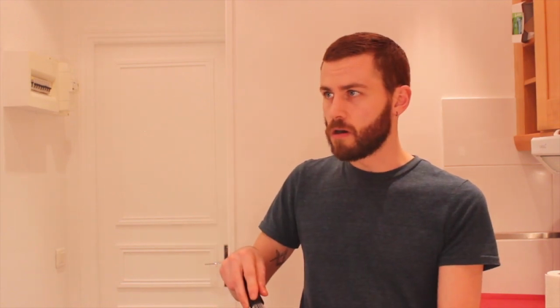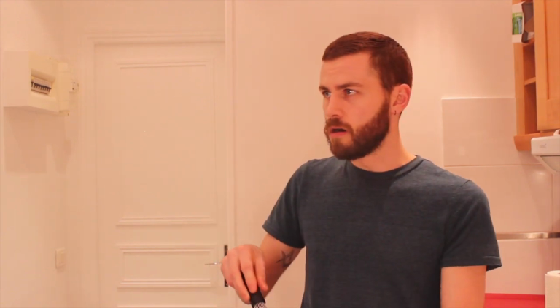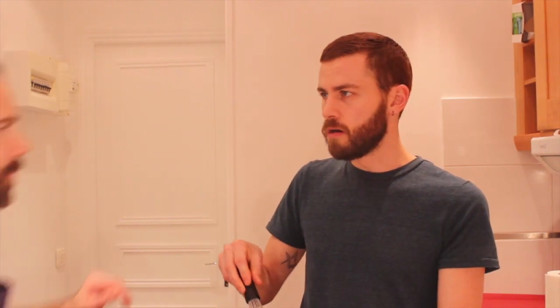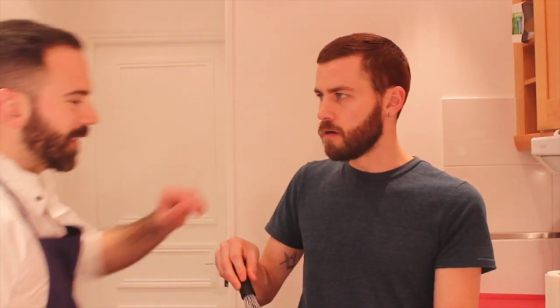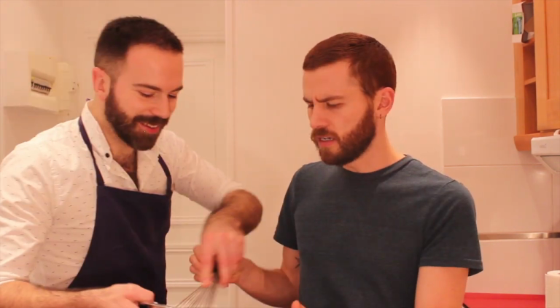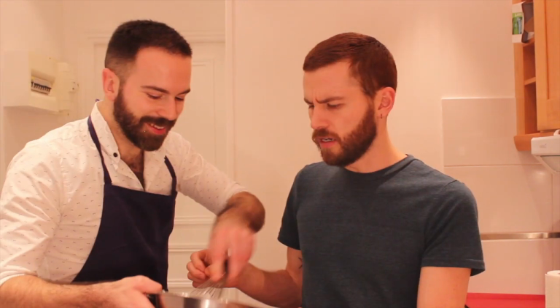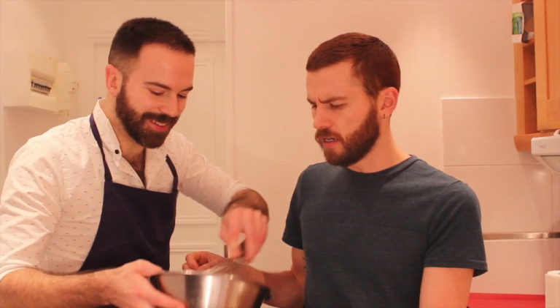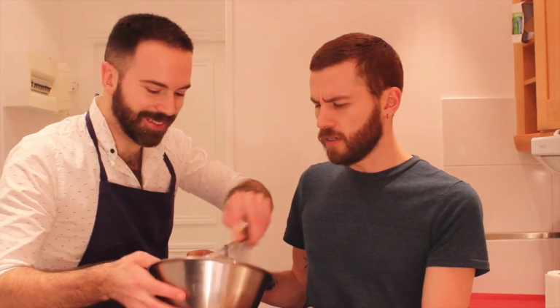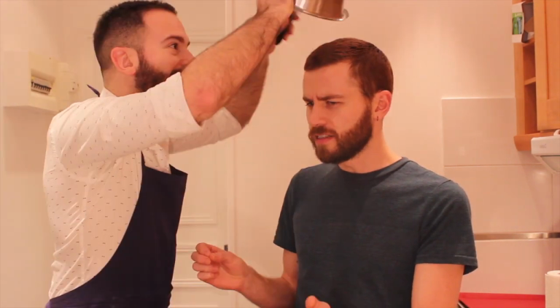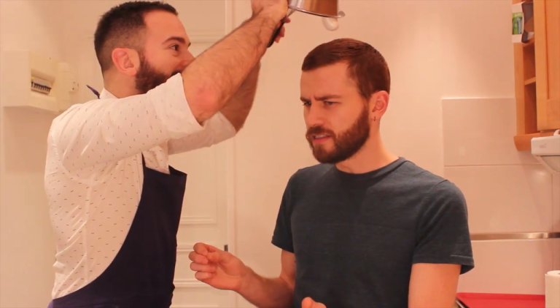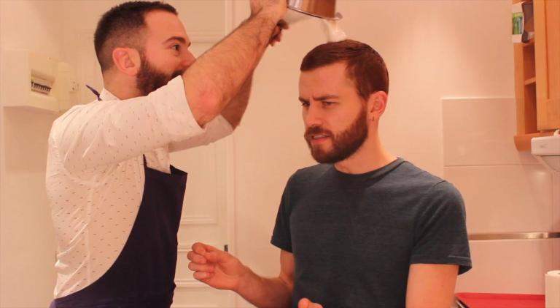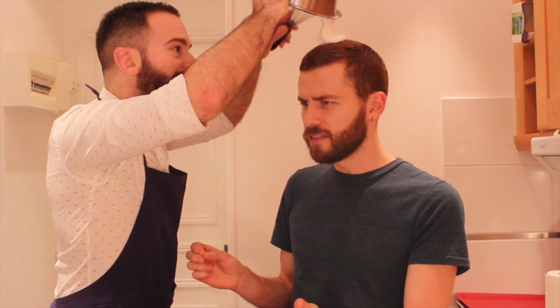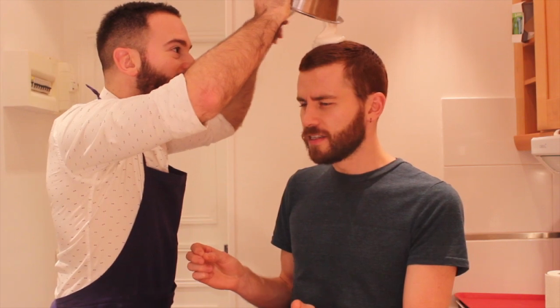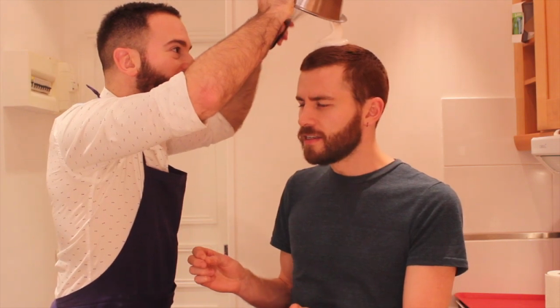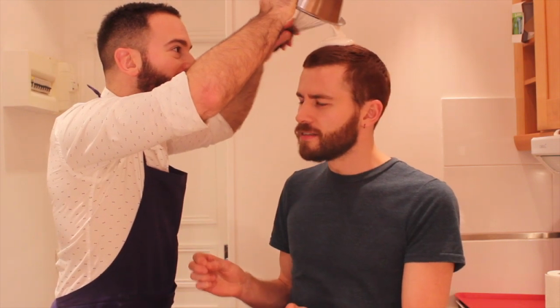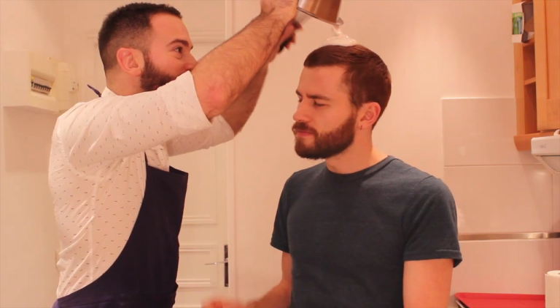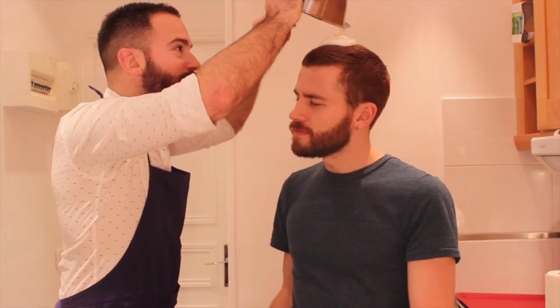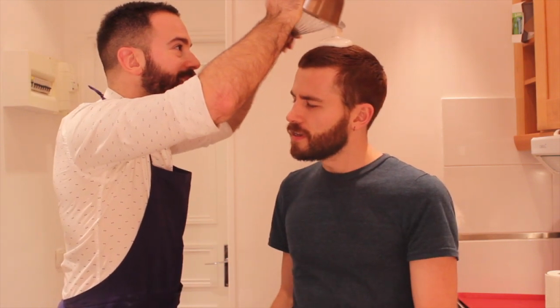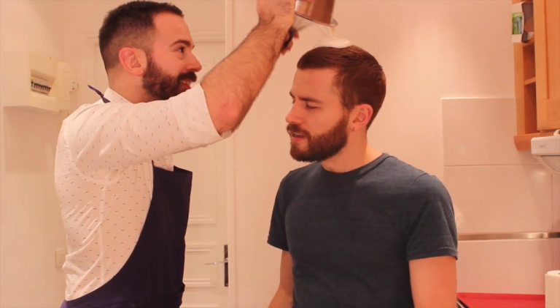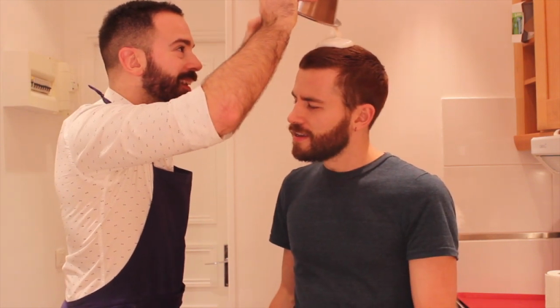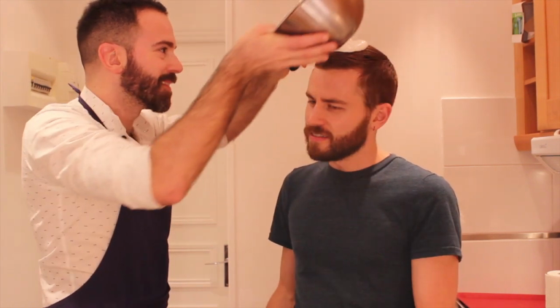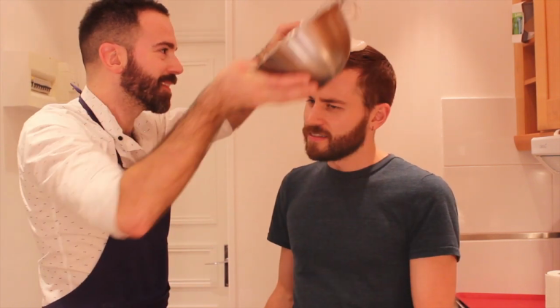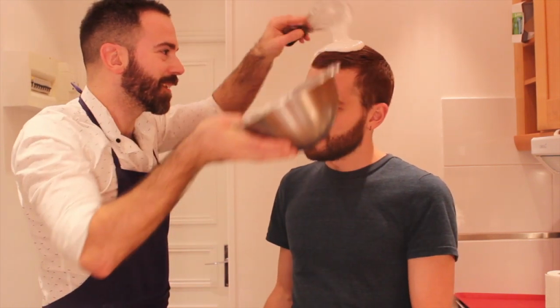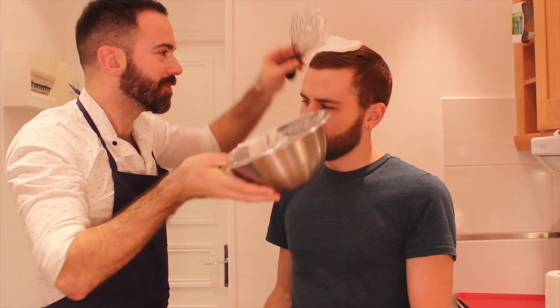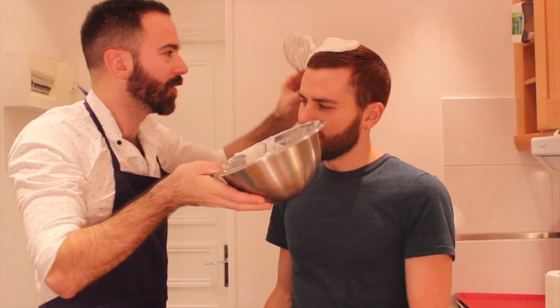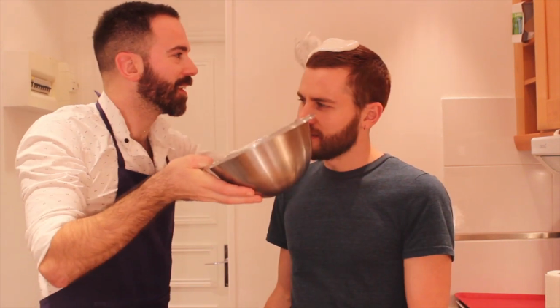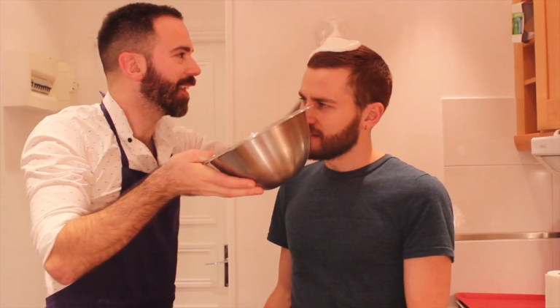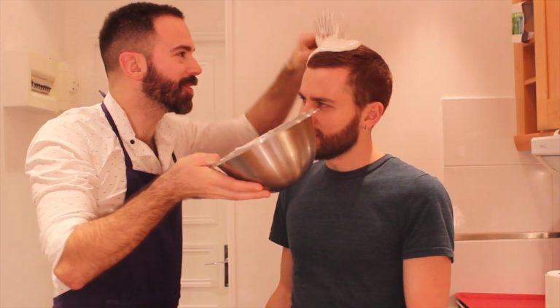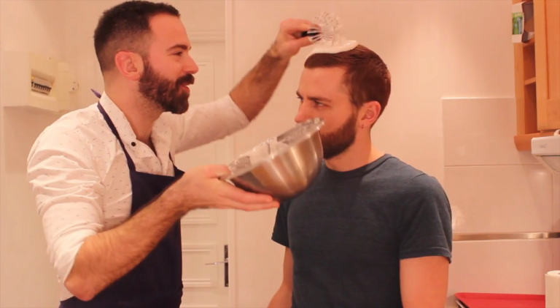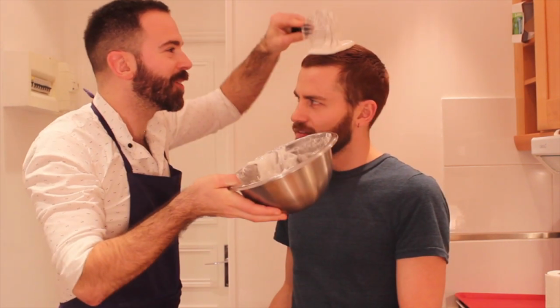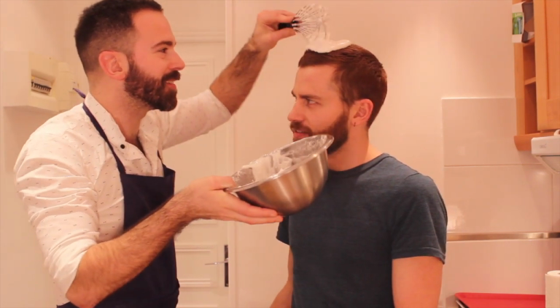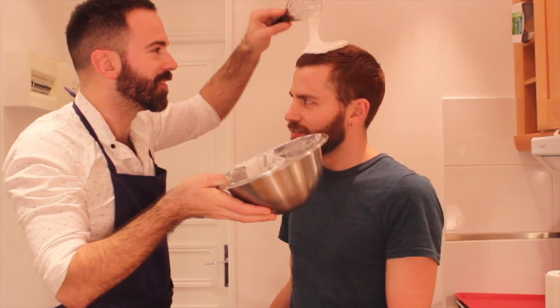Let me hug you with that. Oh no, you're going to have to do it again. Yeah, no. That looks good on you.